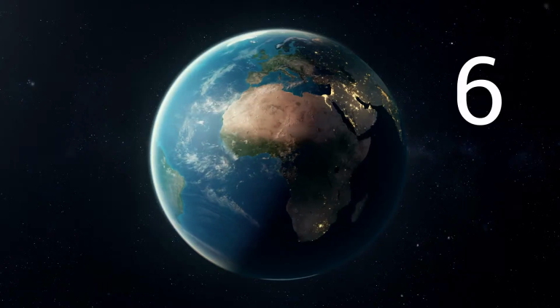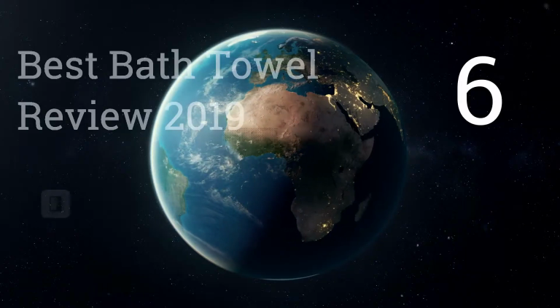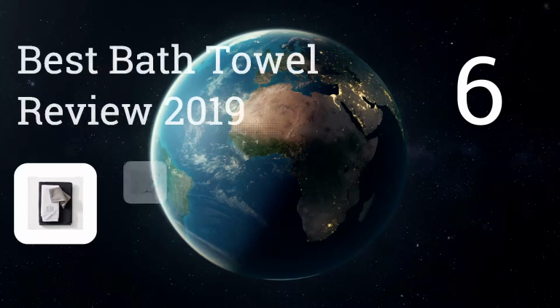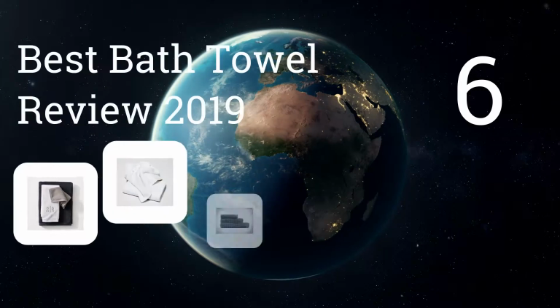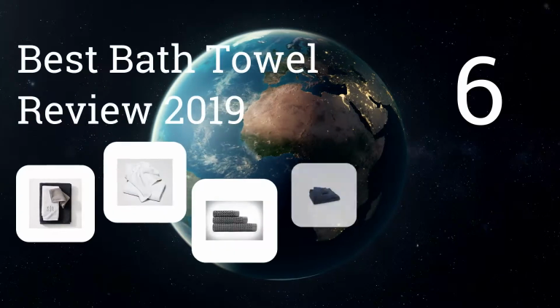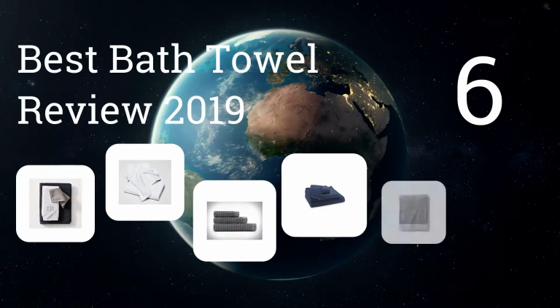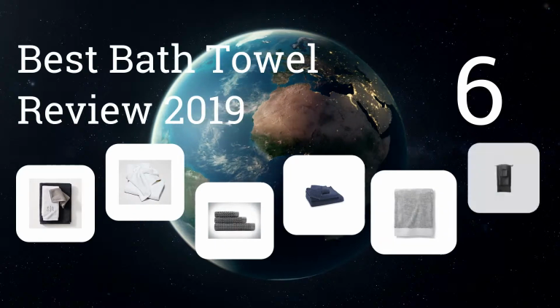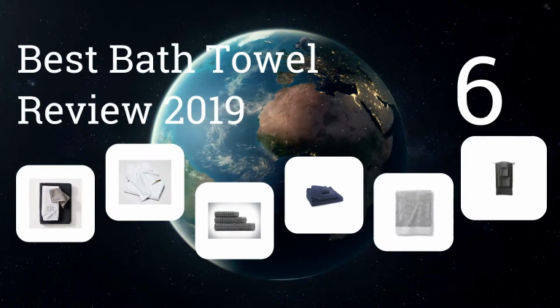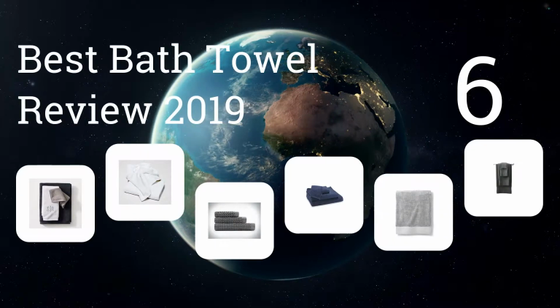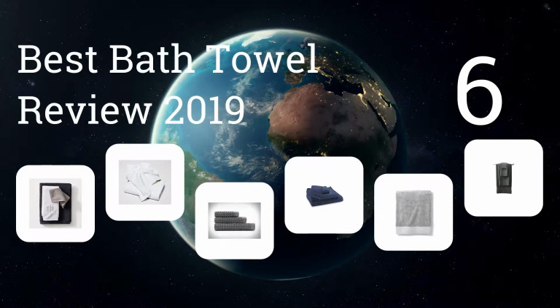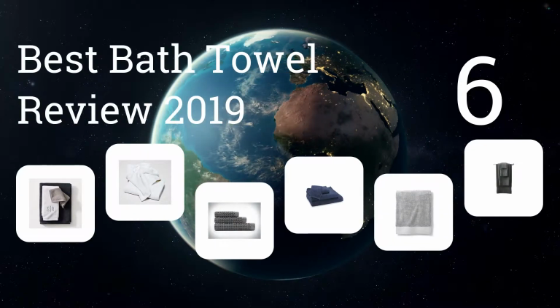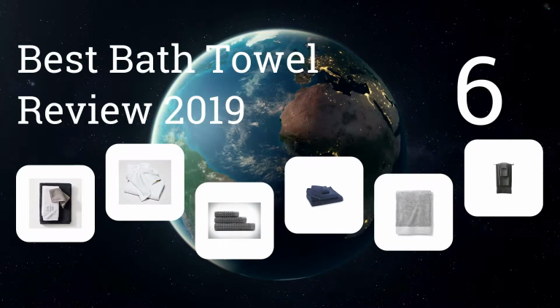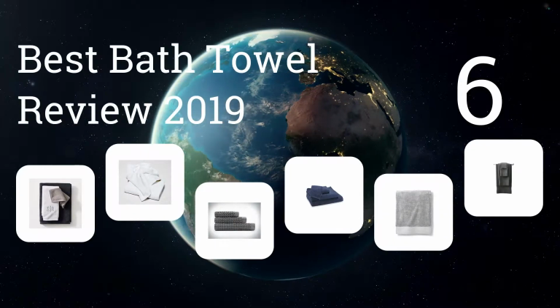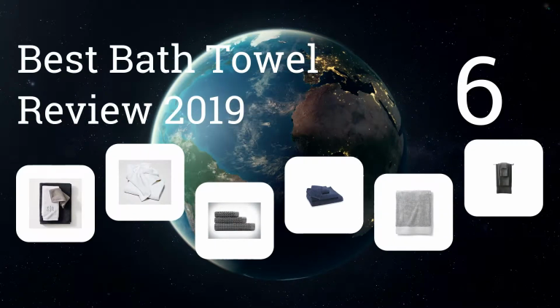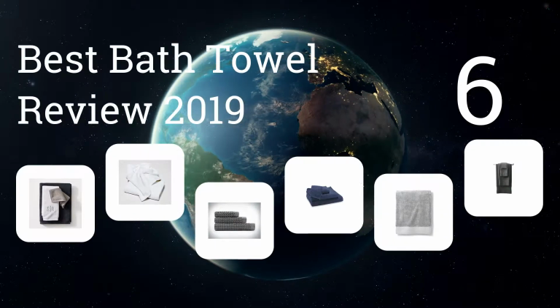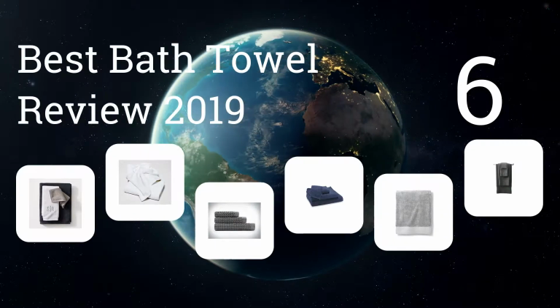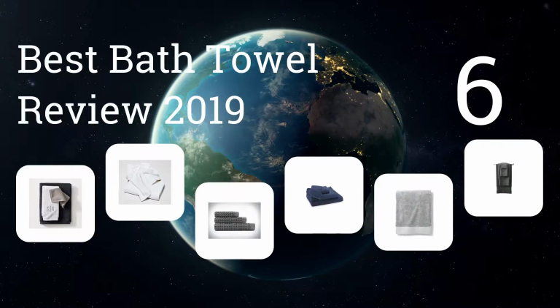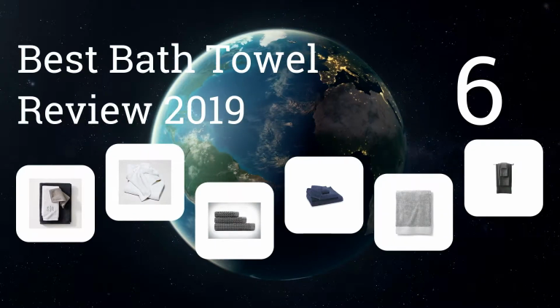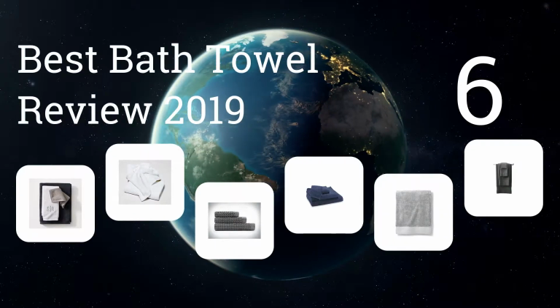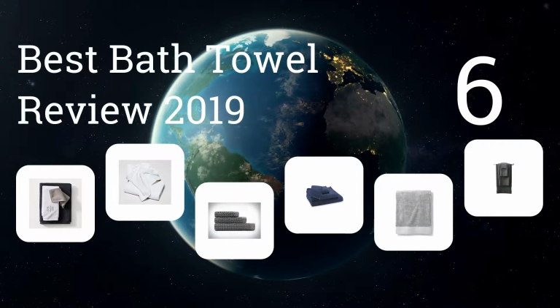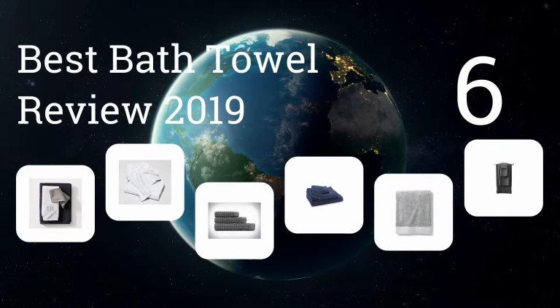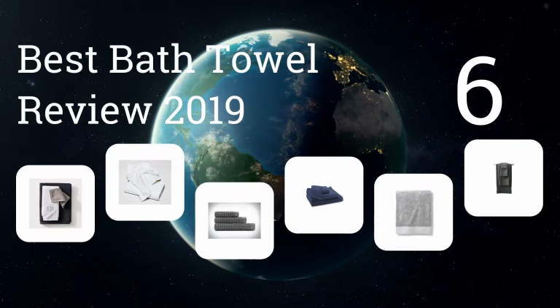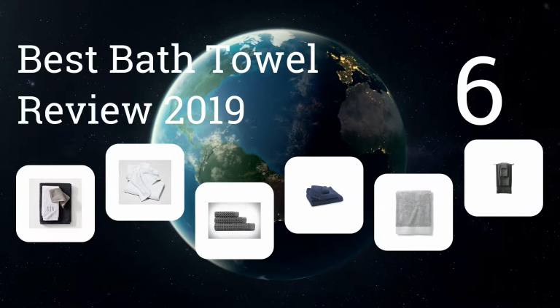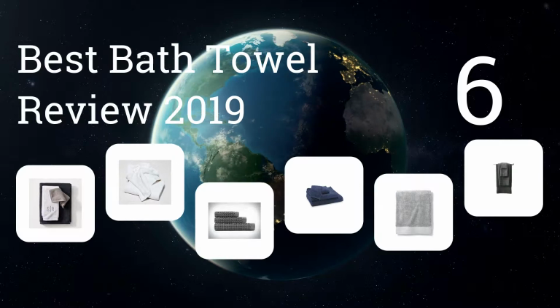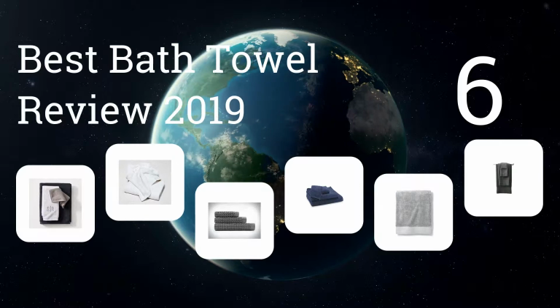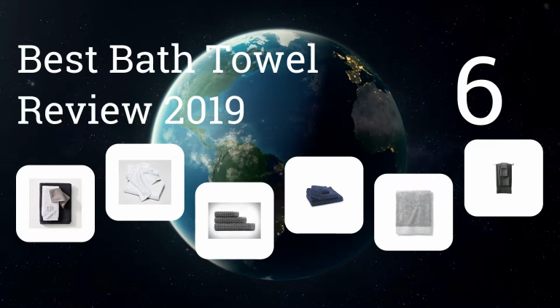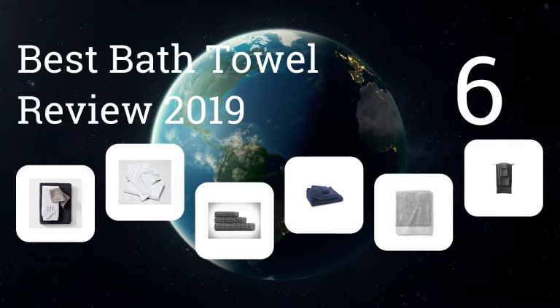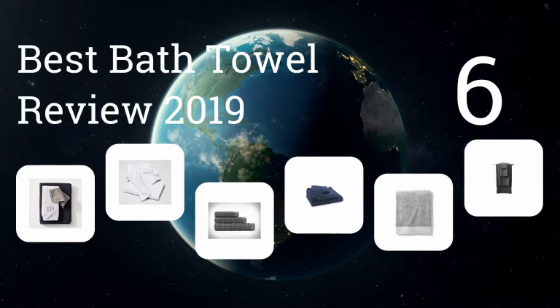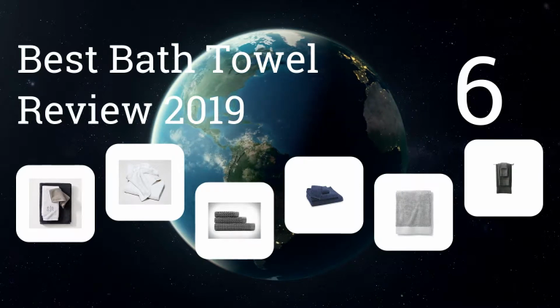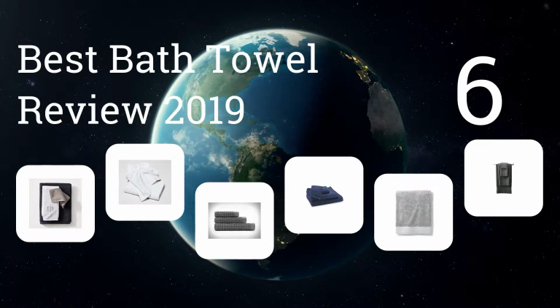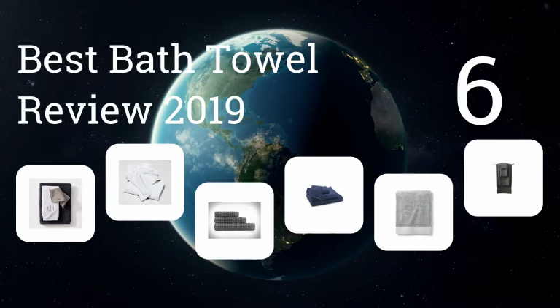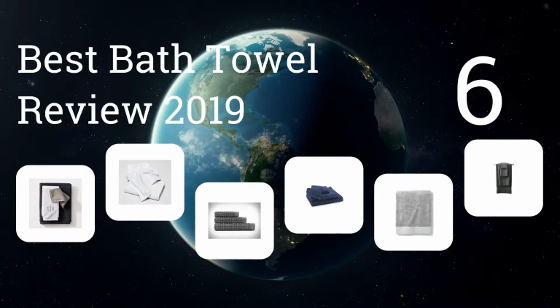We present the six best bath towel reviews of 2019. Let's get started with the list.